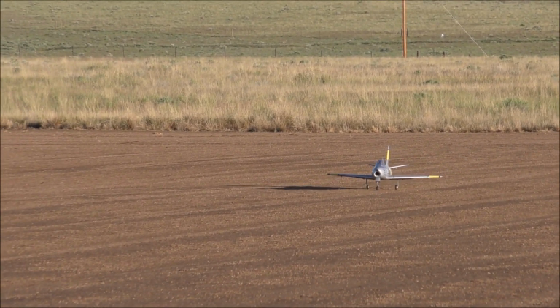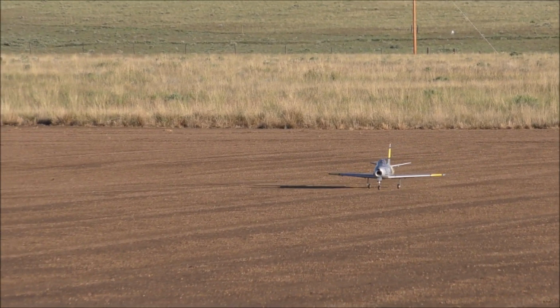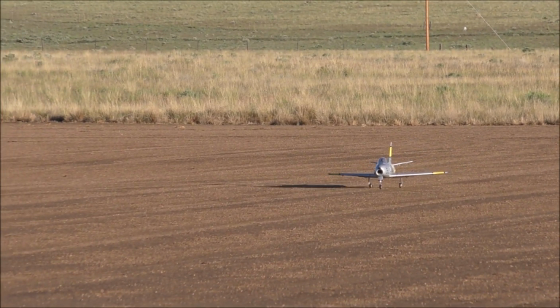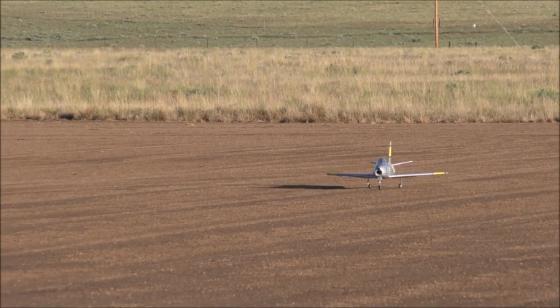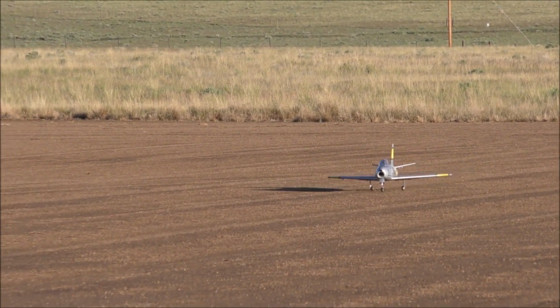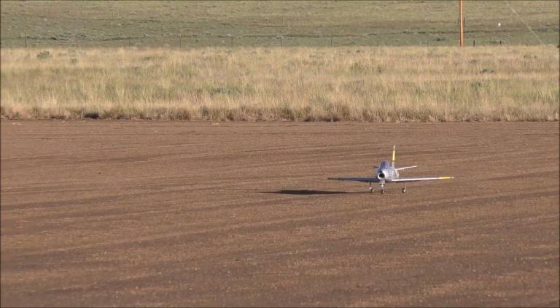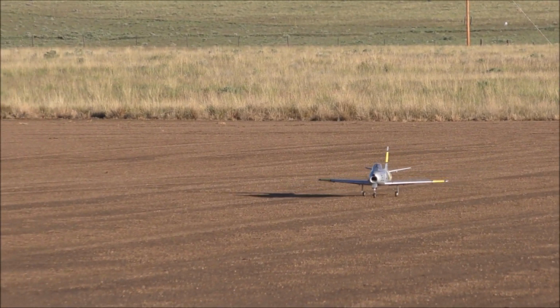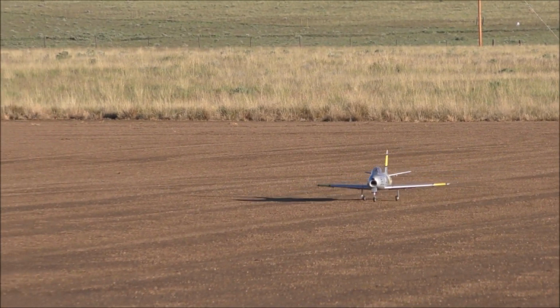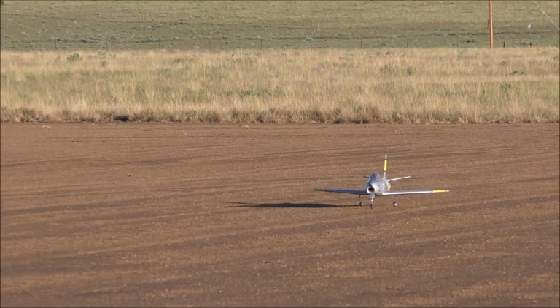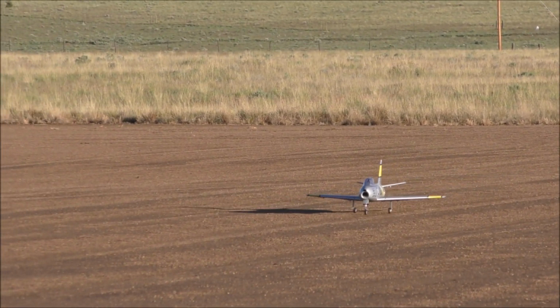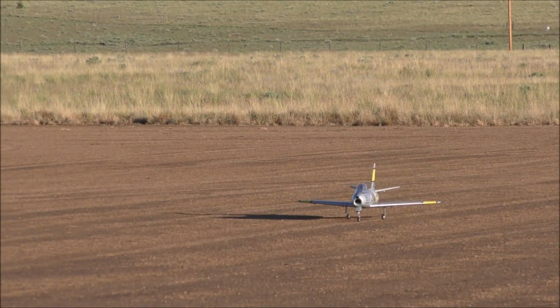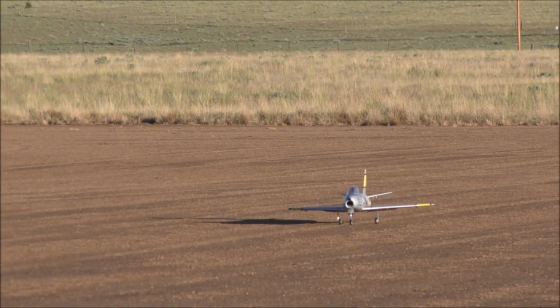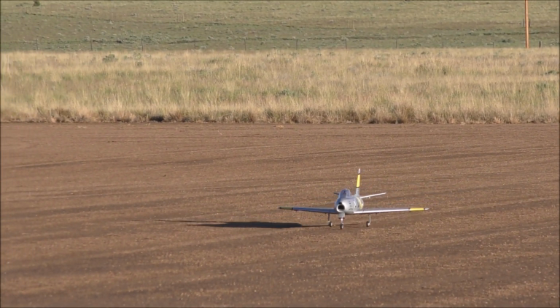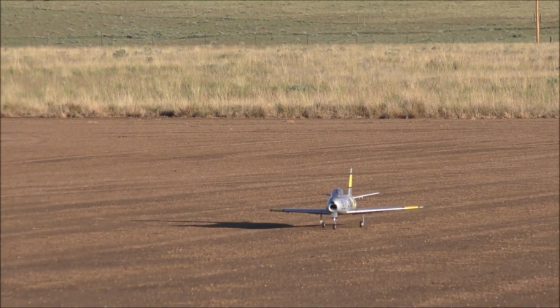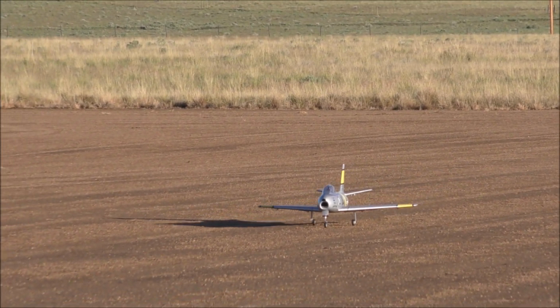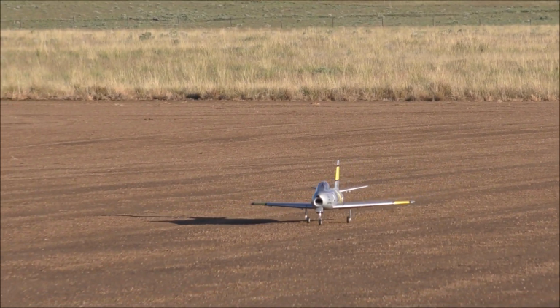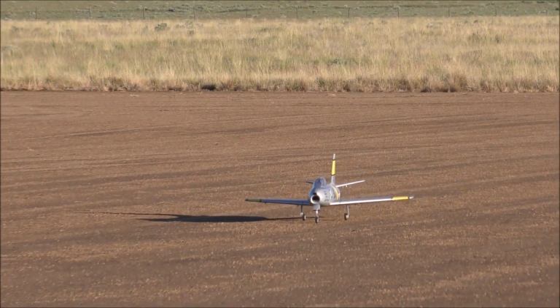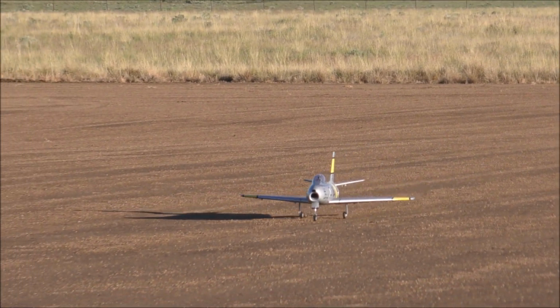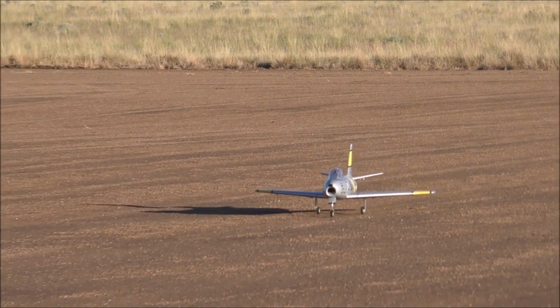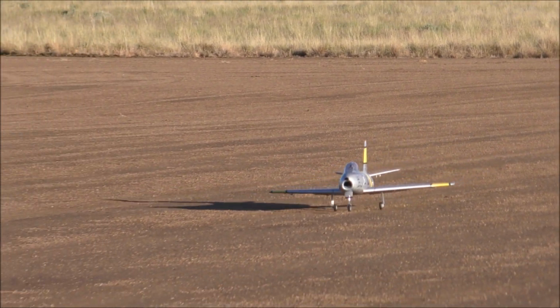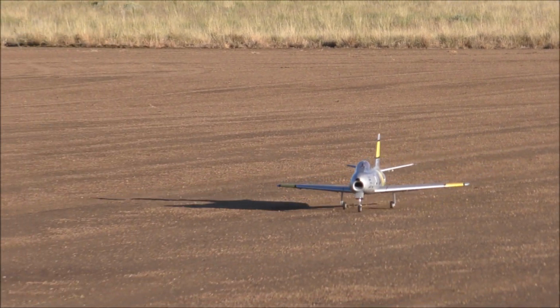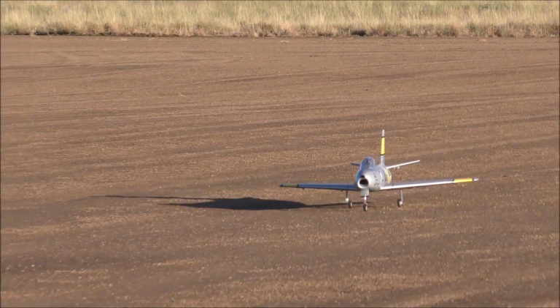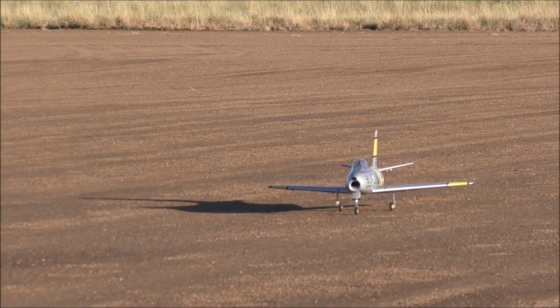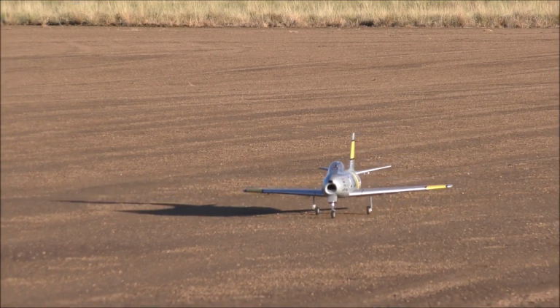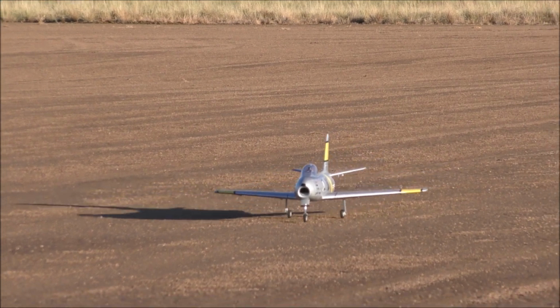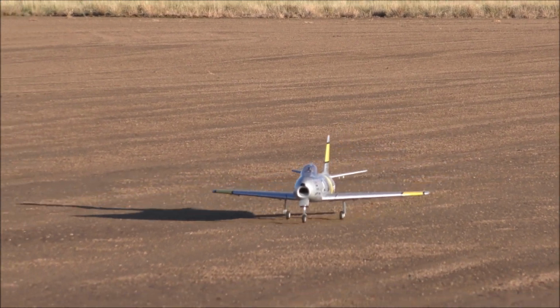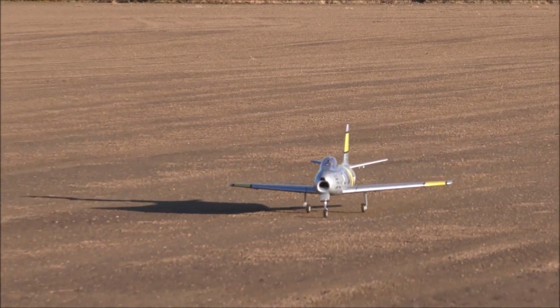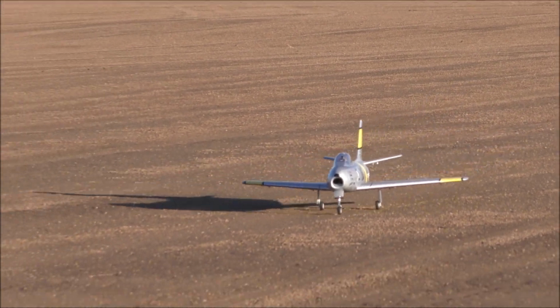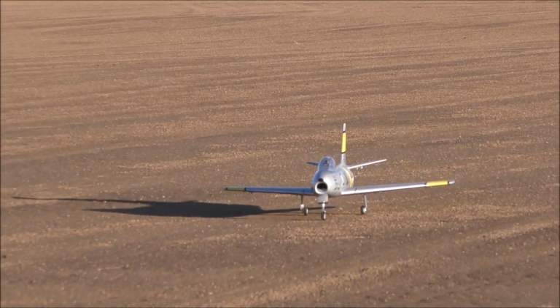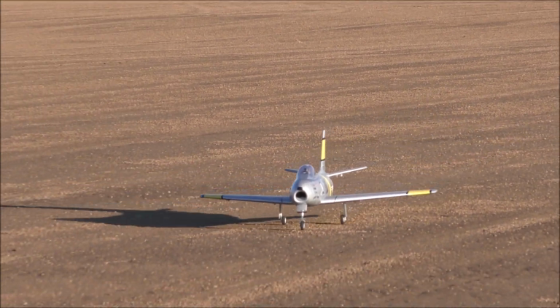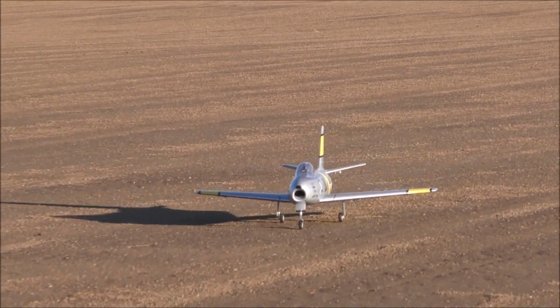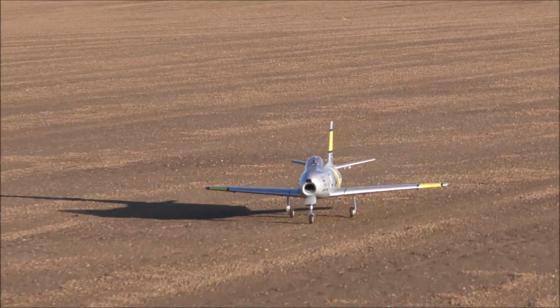I'm going to have to do some elevator mix with the landing flaps because it would just balloon me. But that's a good starting point. At least the CG wasn't totally off whack, you know what I mean?